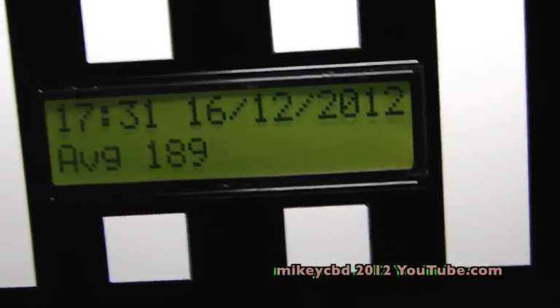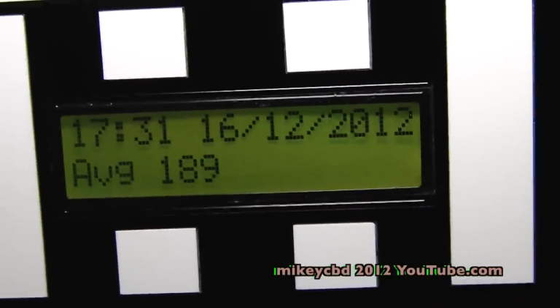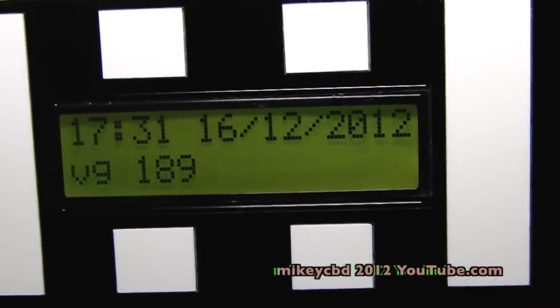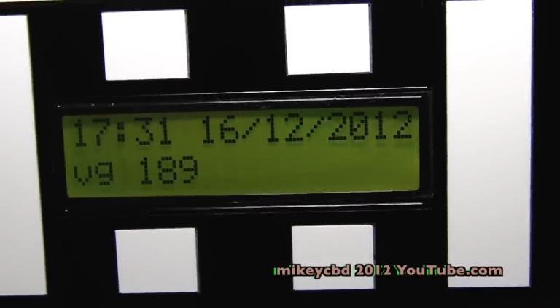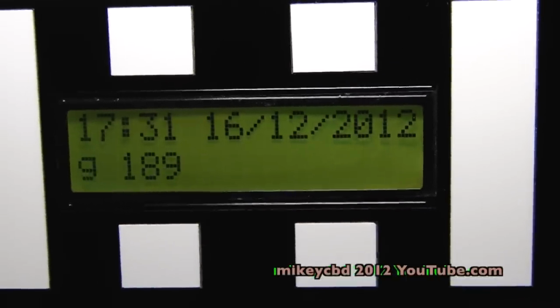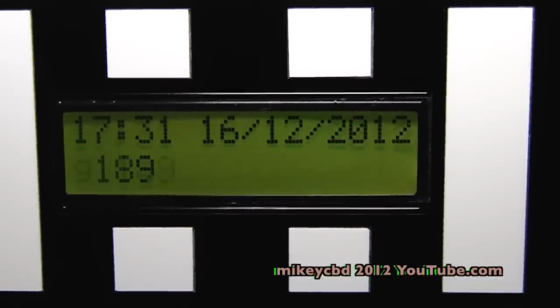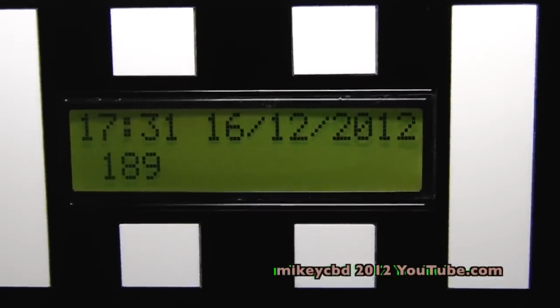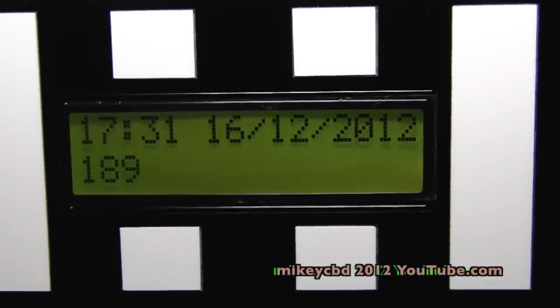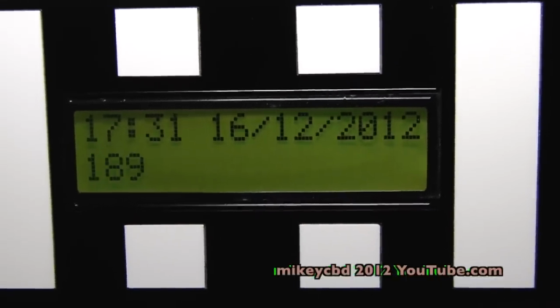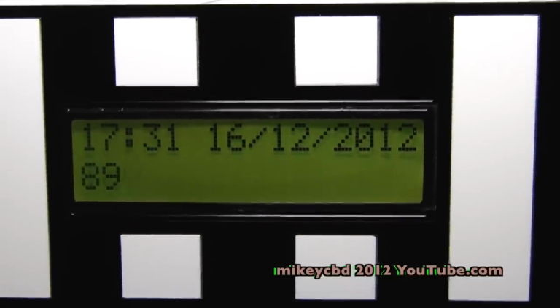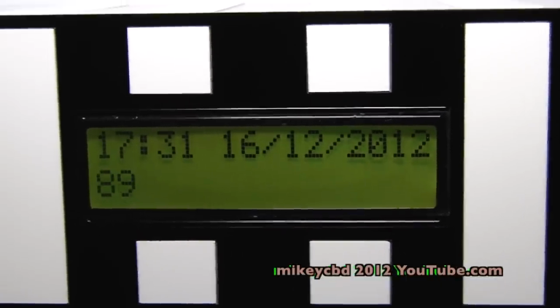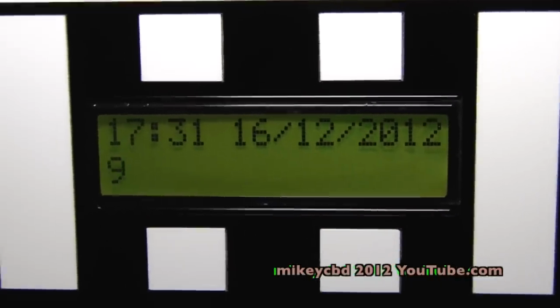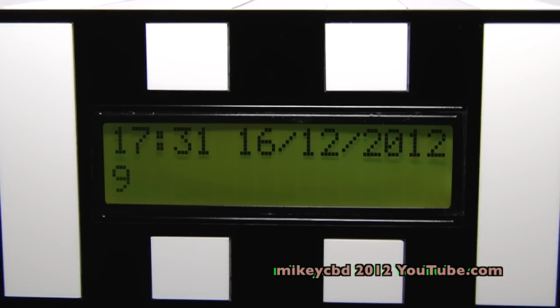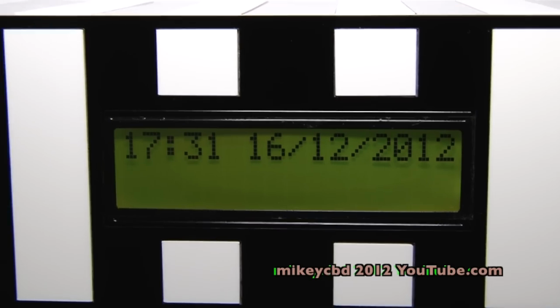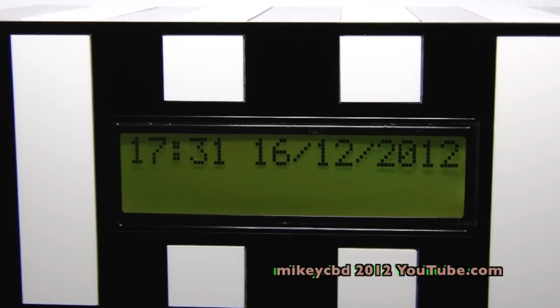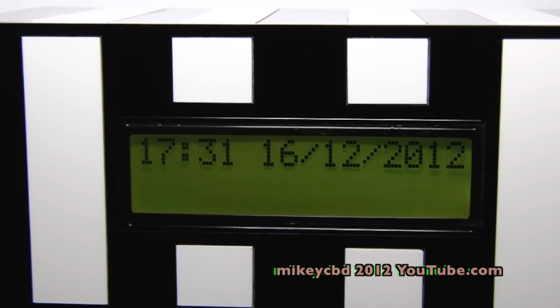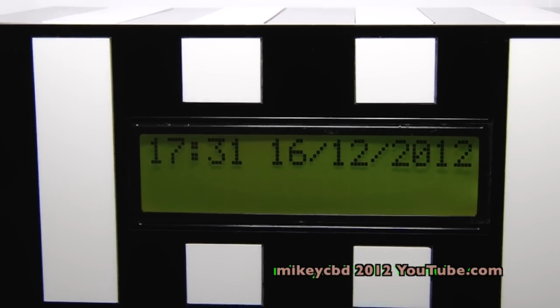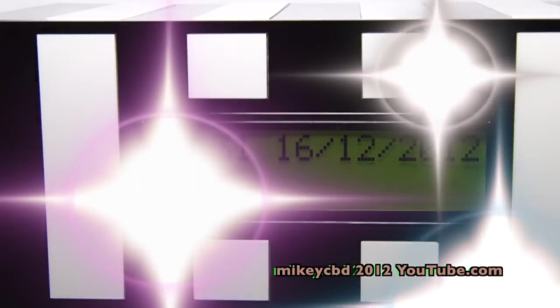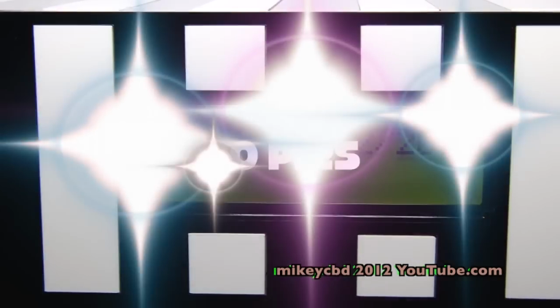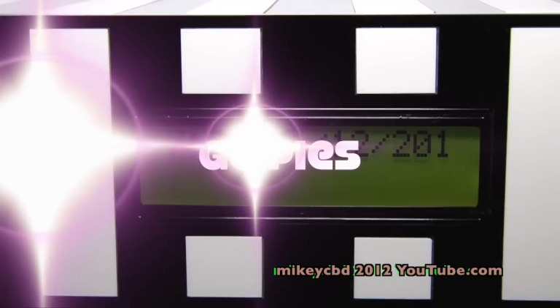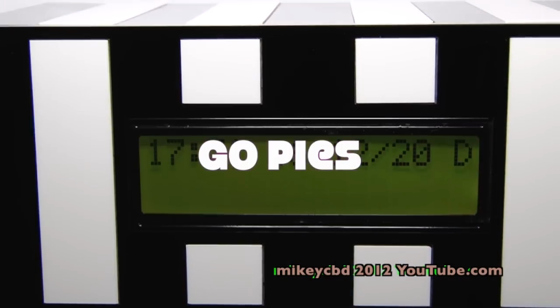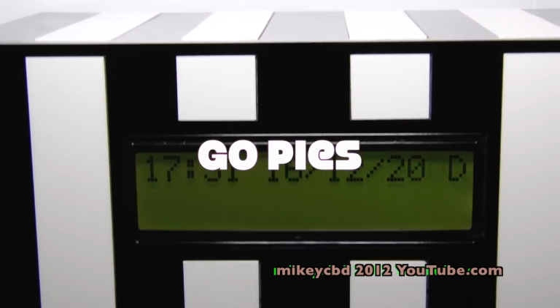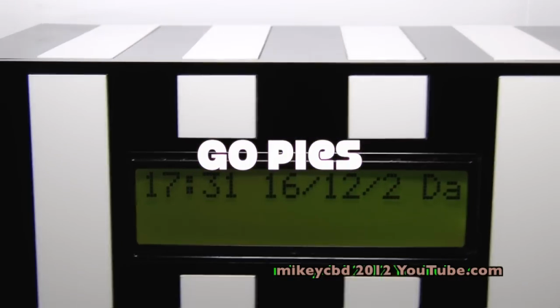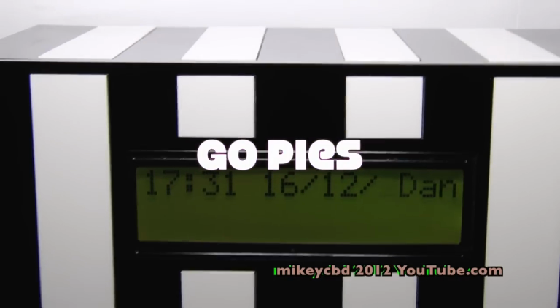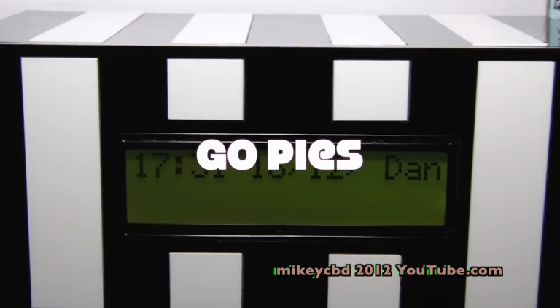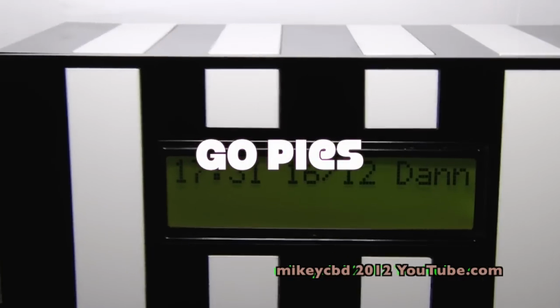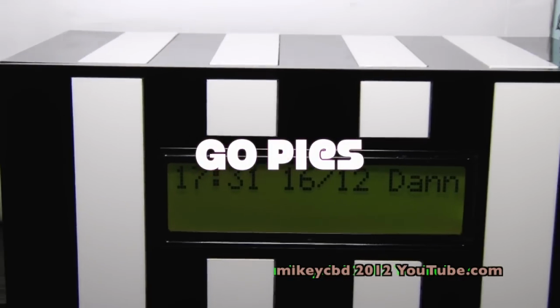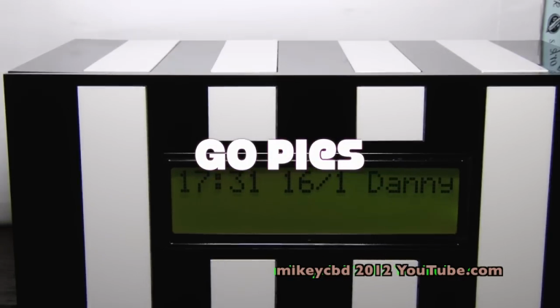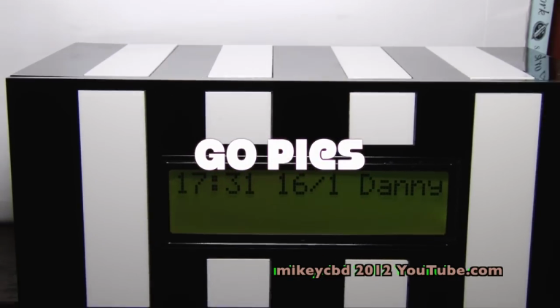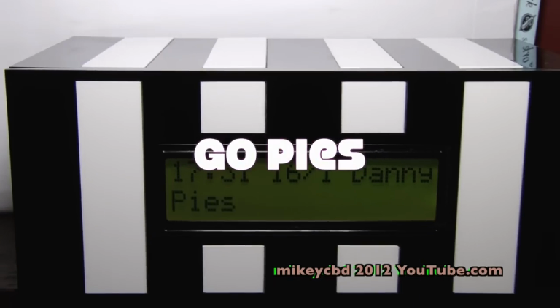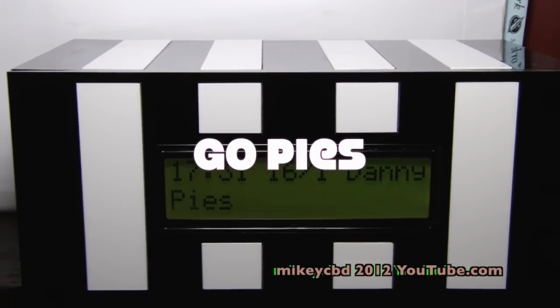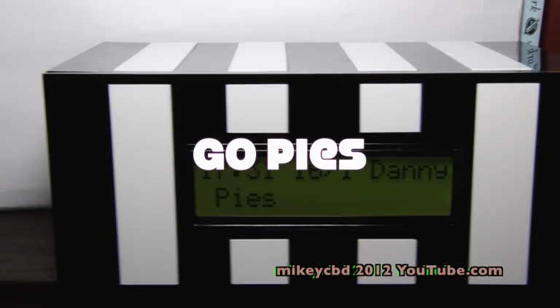Thanks, John! And this is obviously the Collingwood colors — go pies!